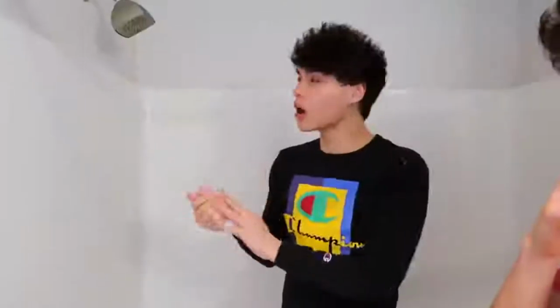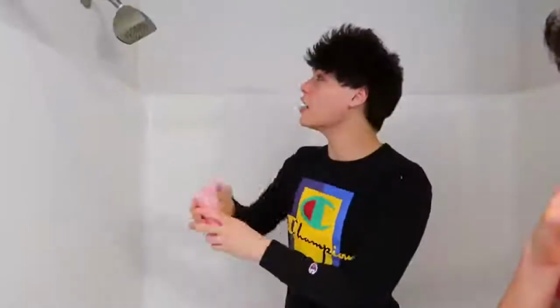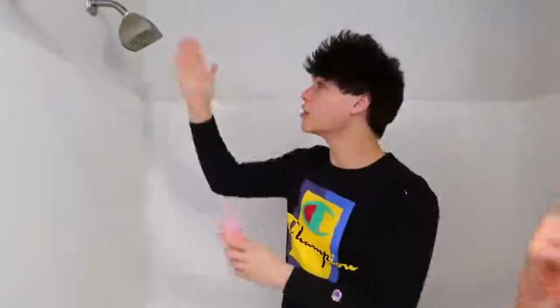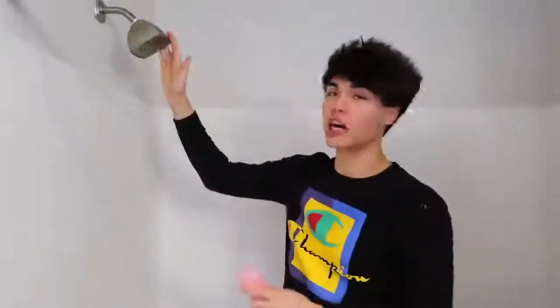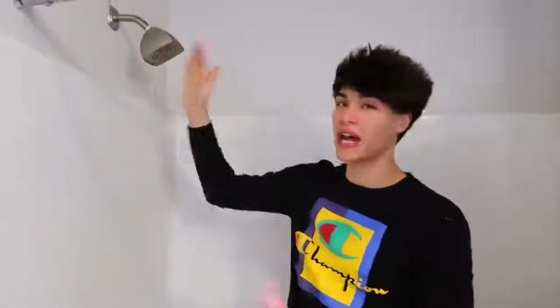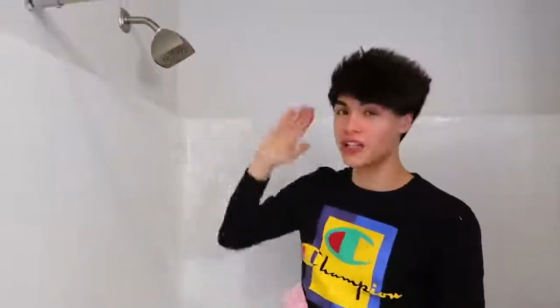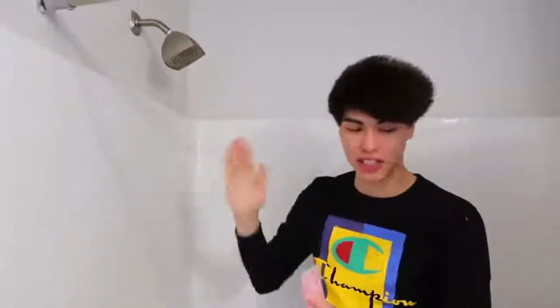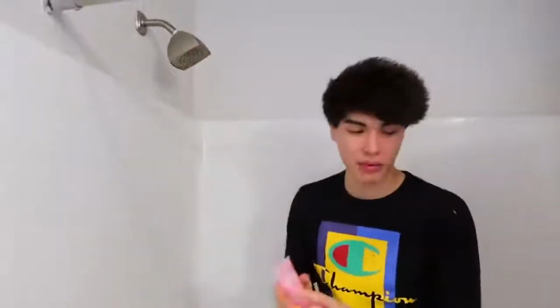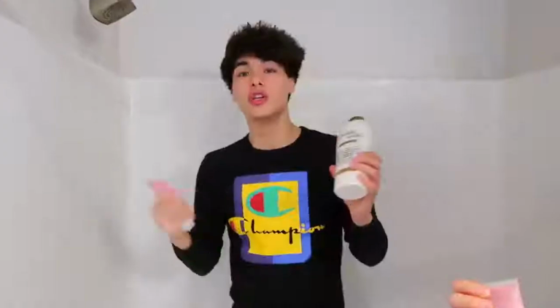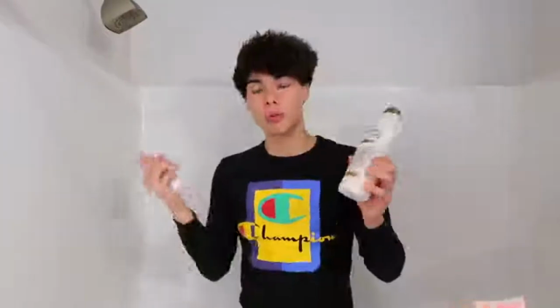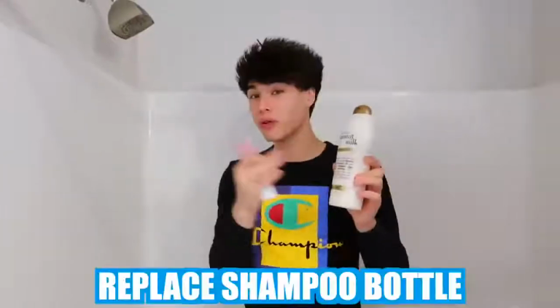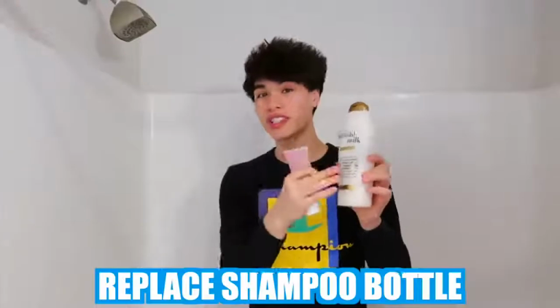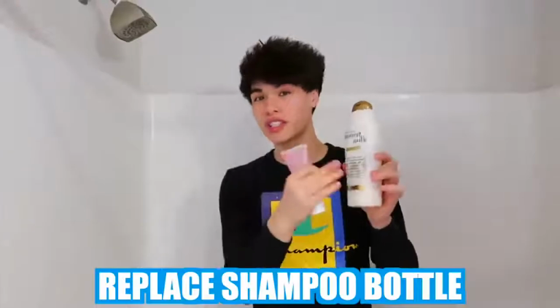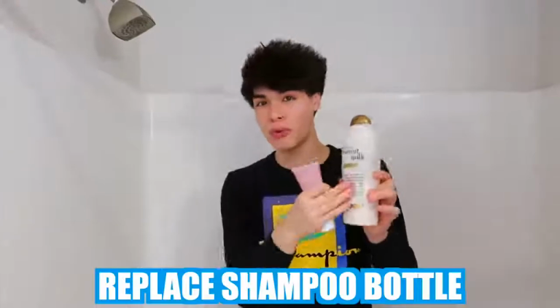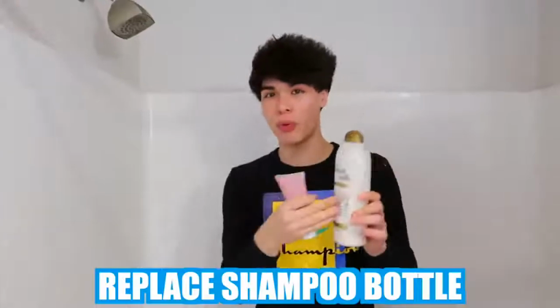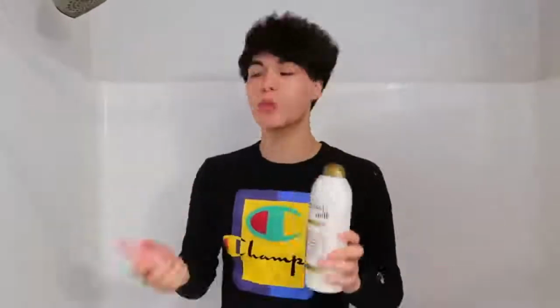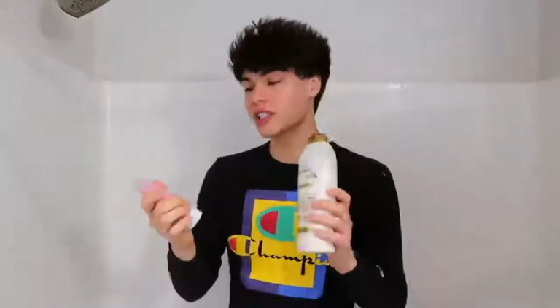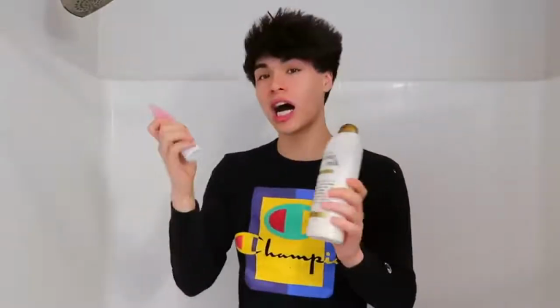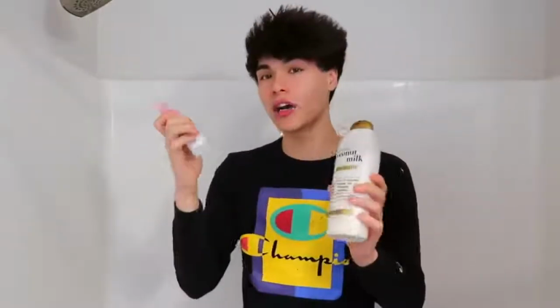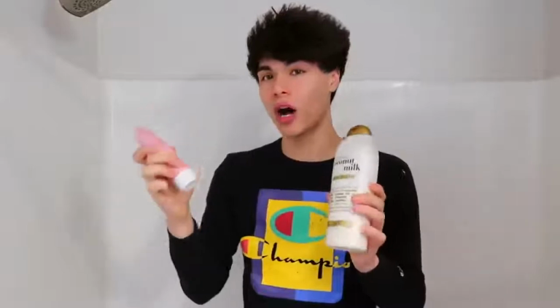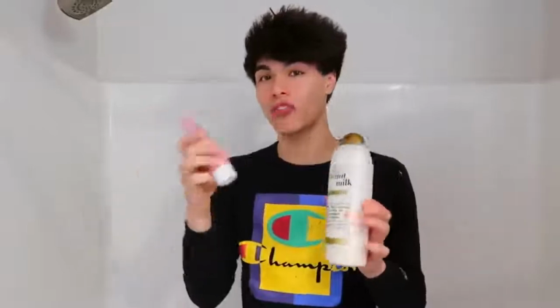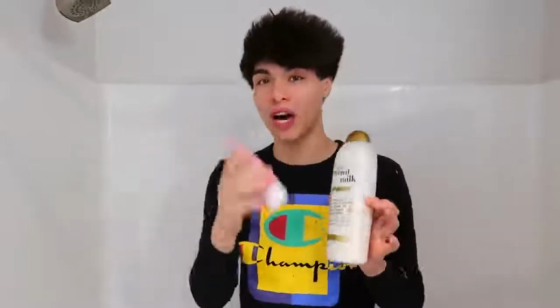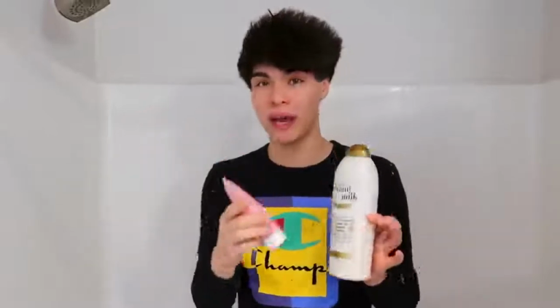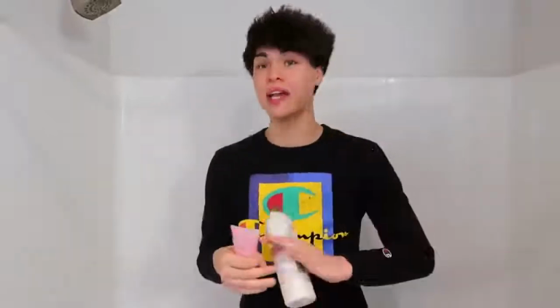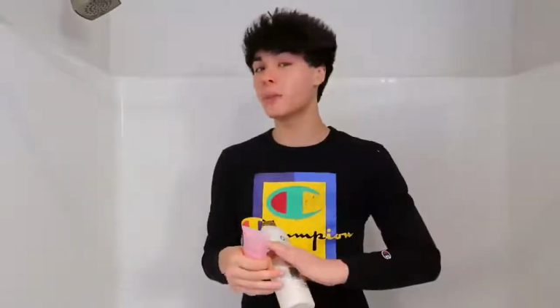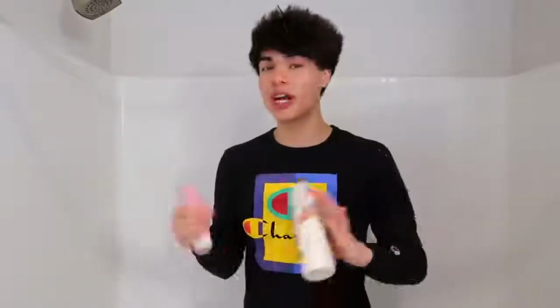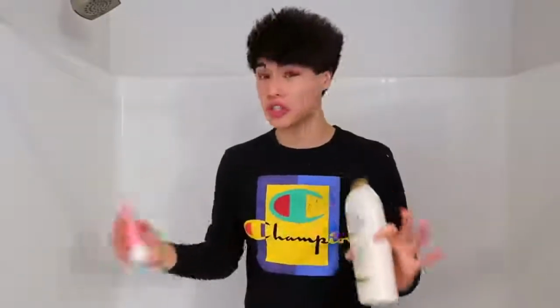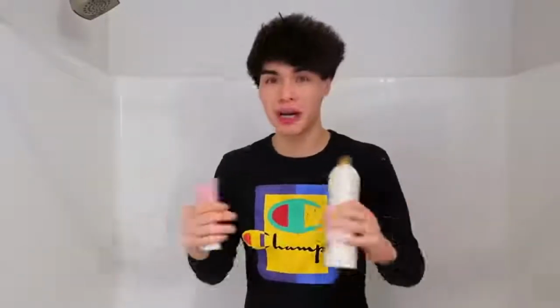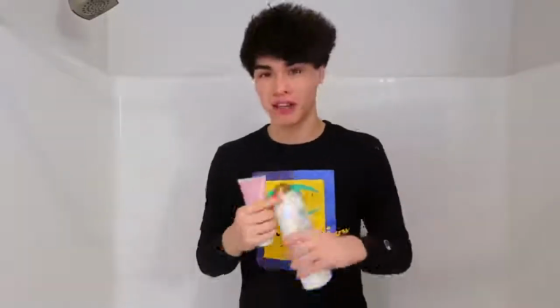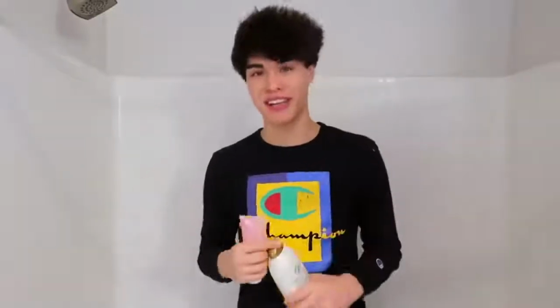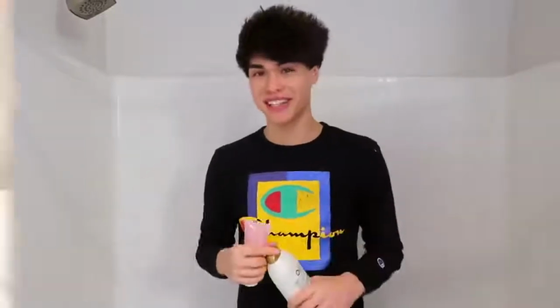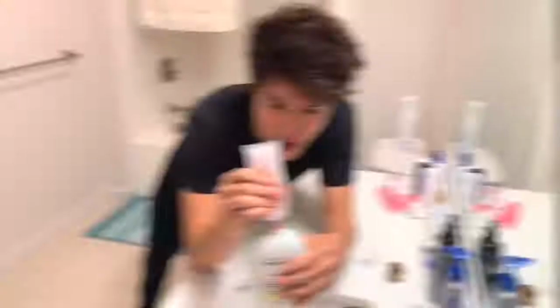Or if your shower head doesn't come off, you can replace the shampoo bottle with an entire bottle of body paint, and then the prank should come out looking like this.